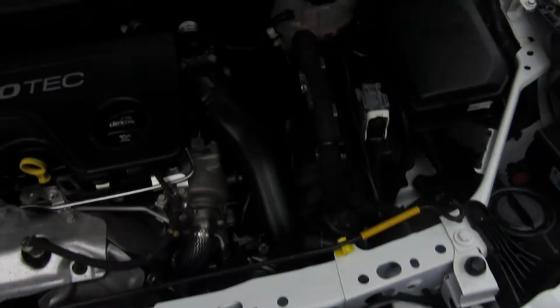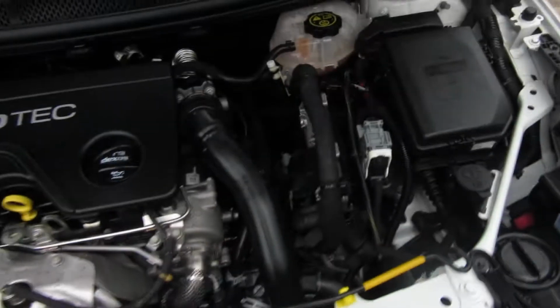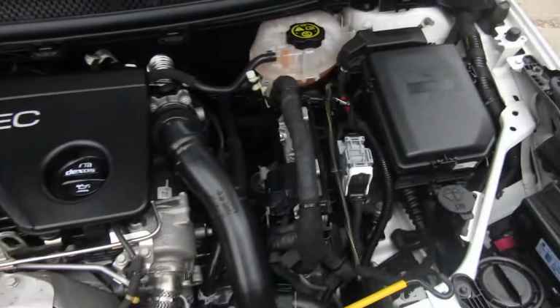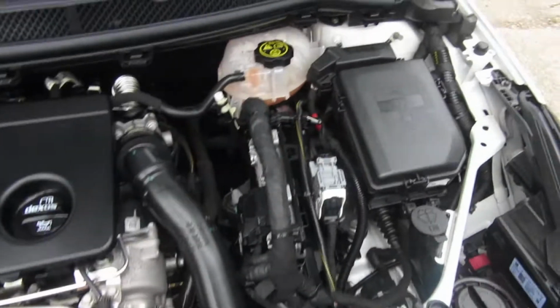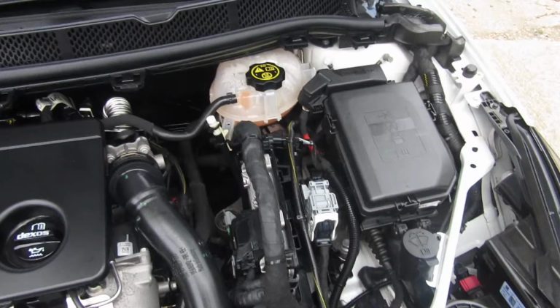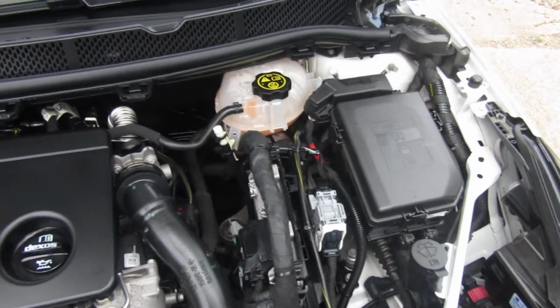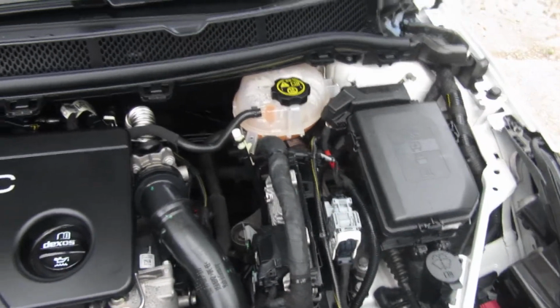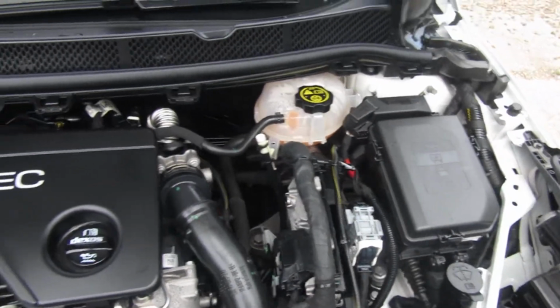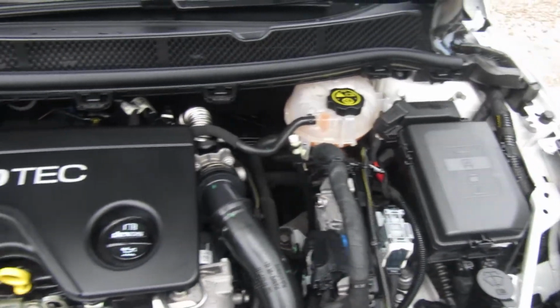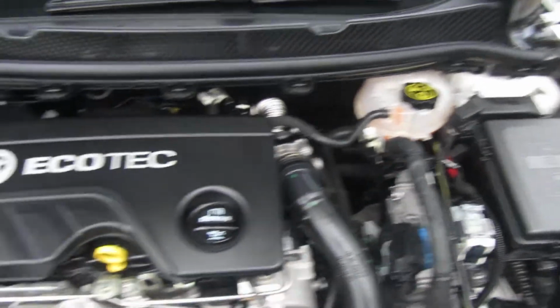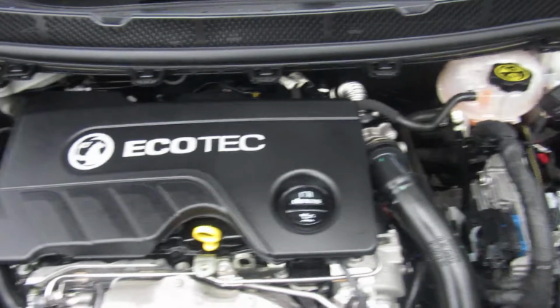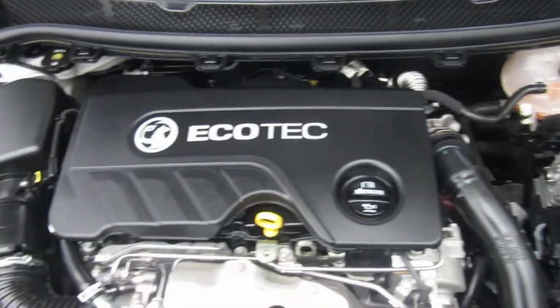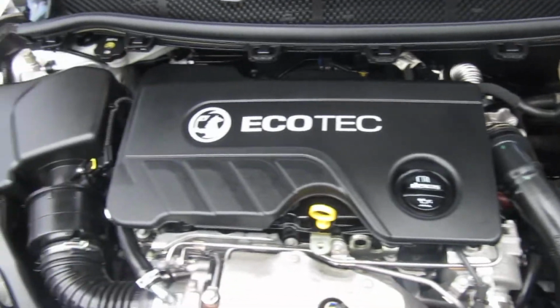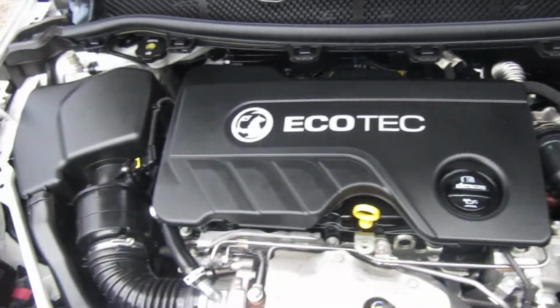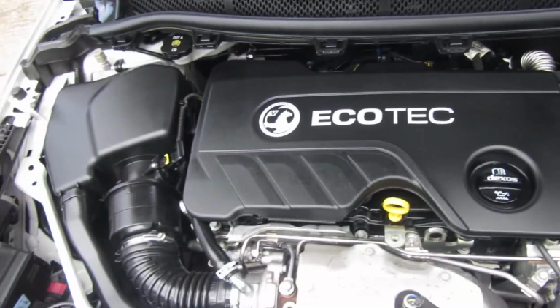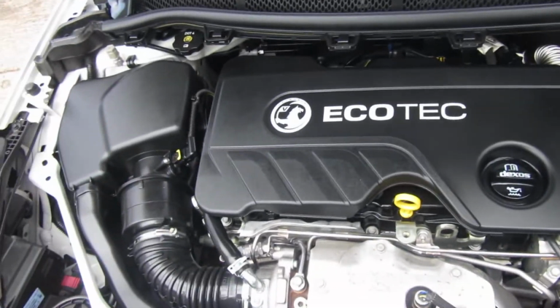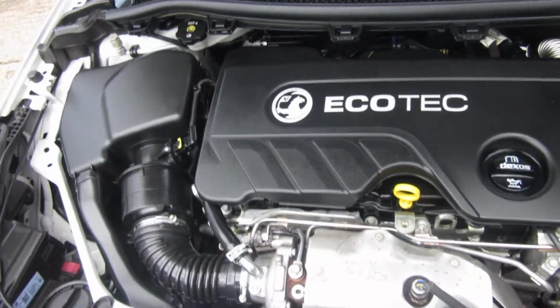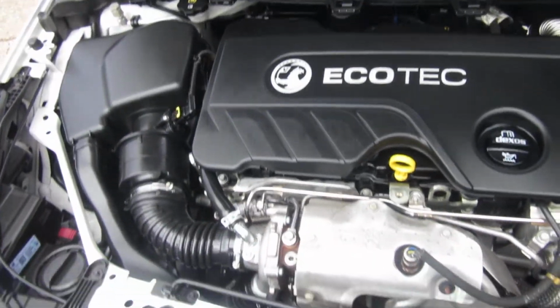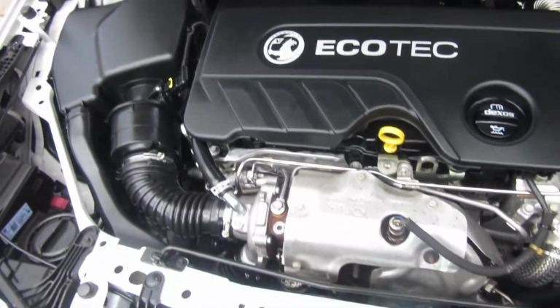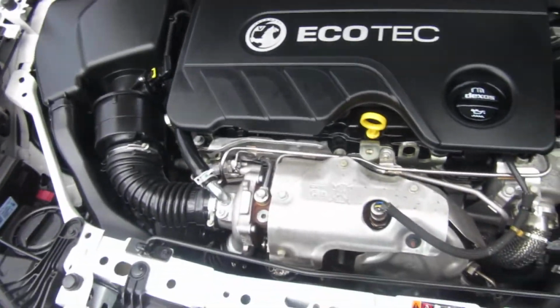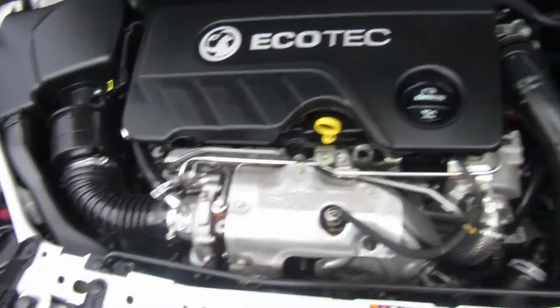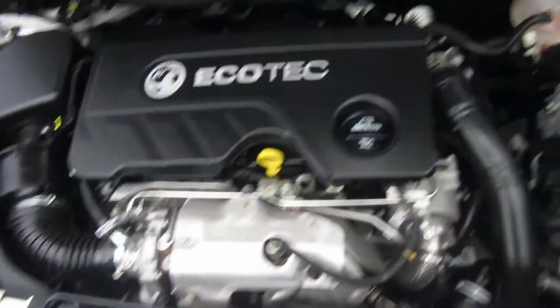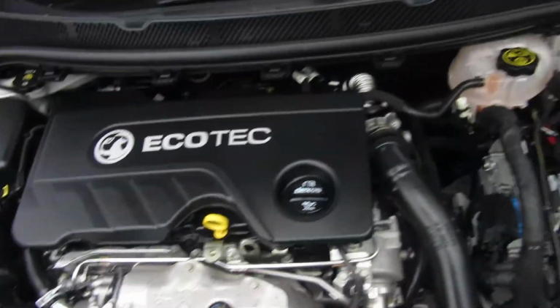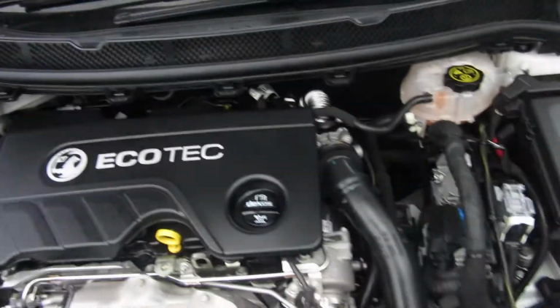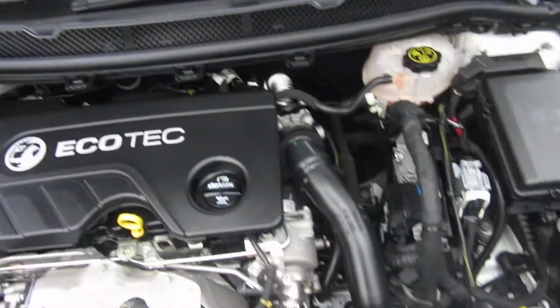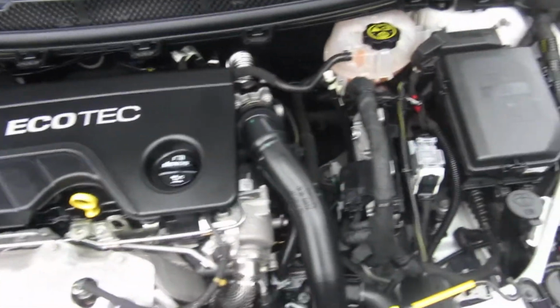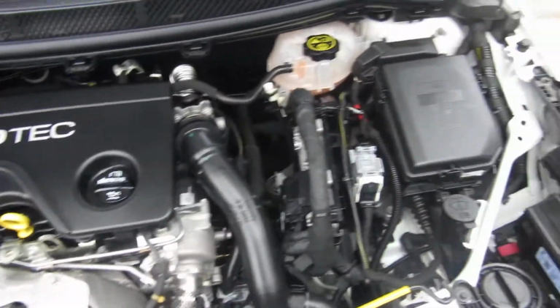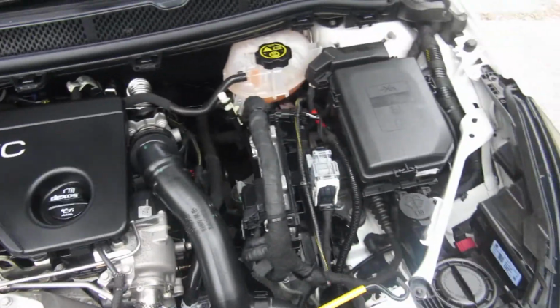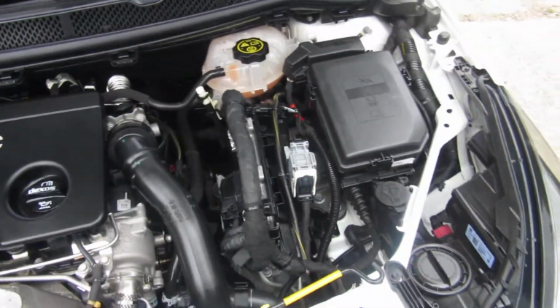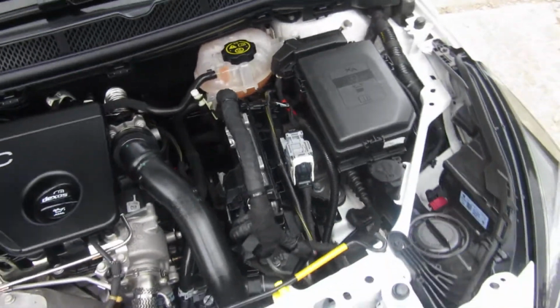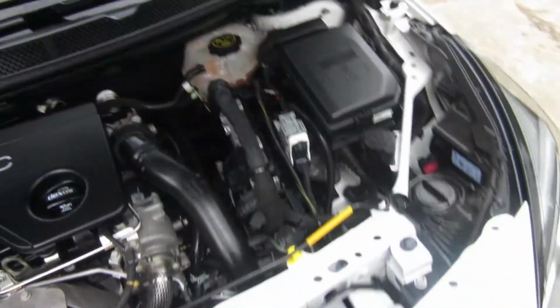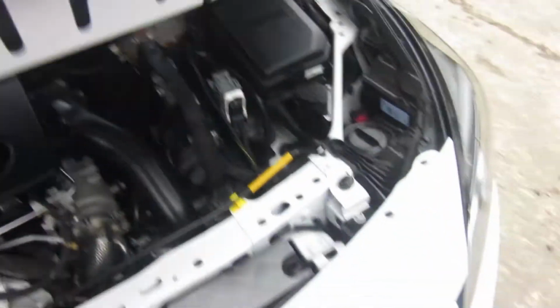There we go — nice clean 1.6 diesel engine under the bonnet.